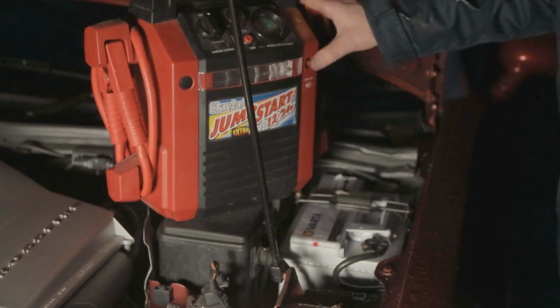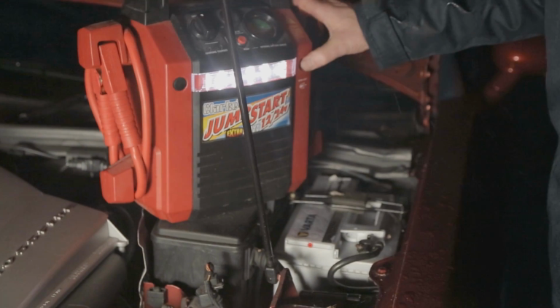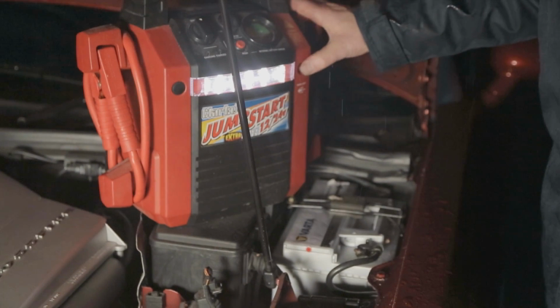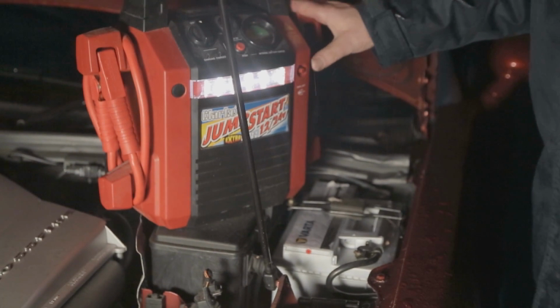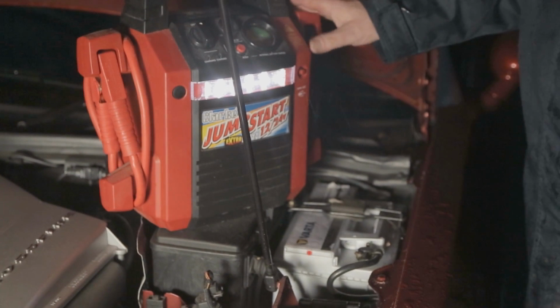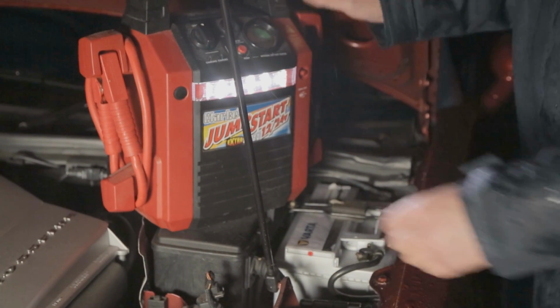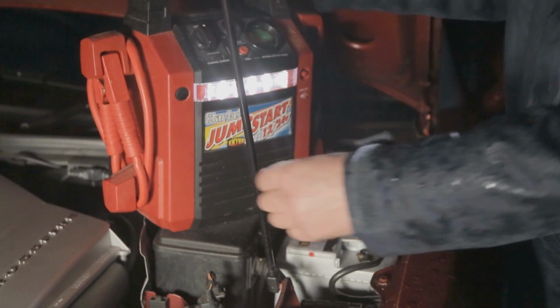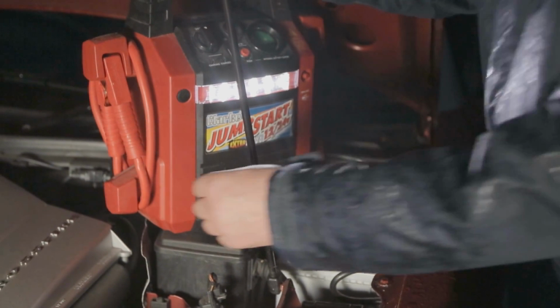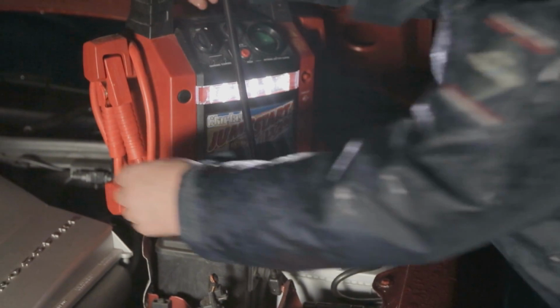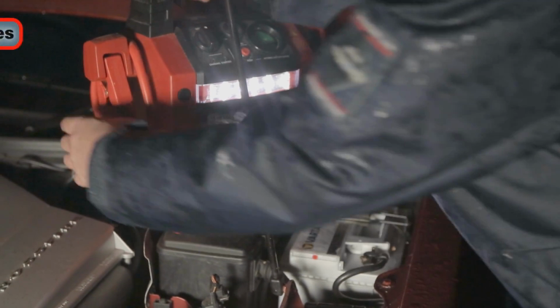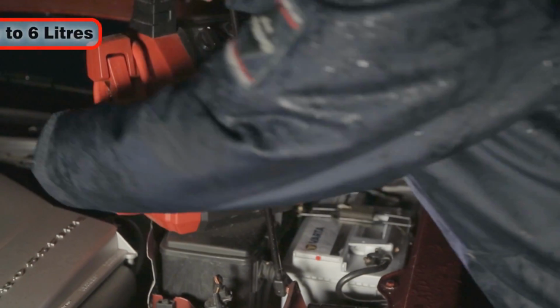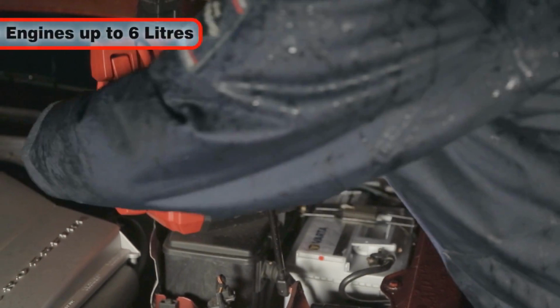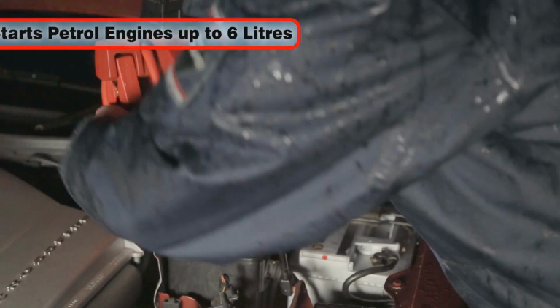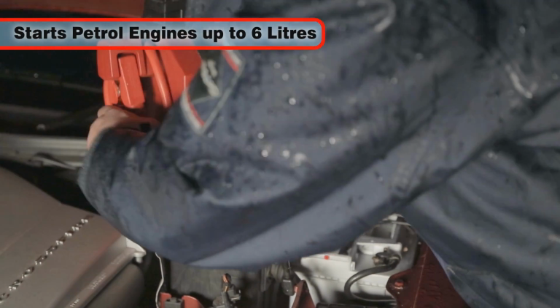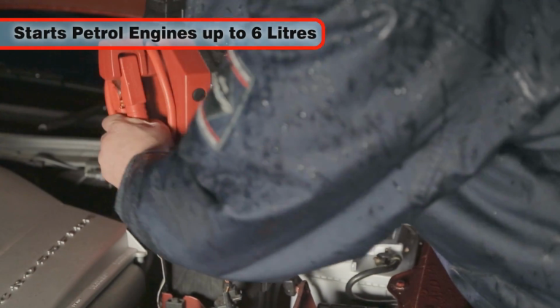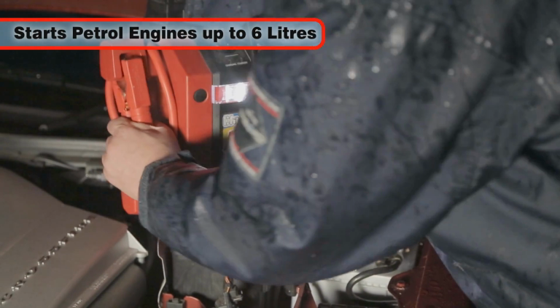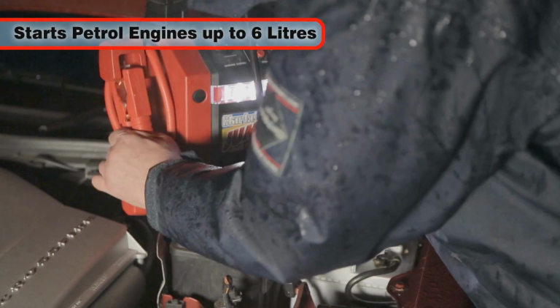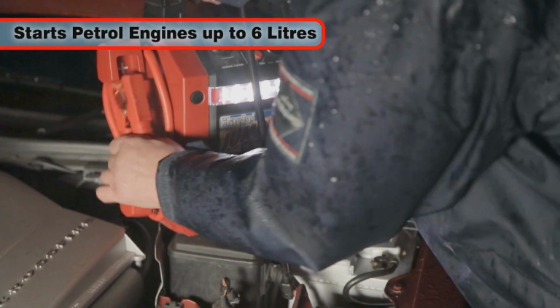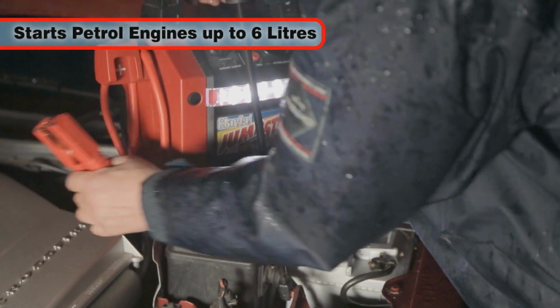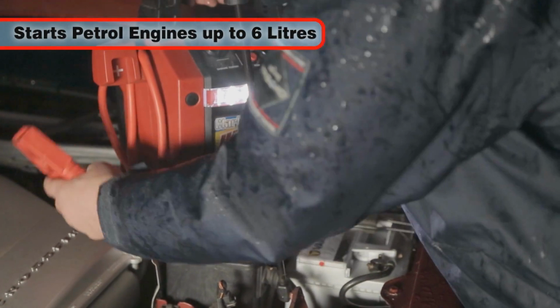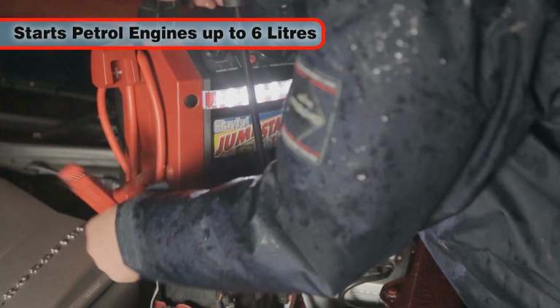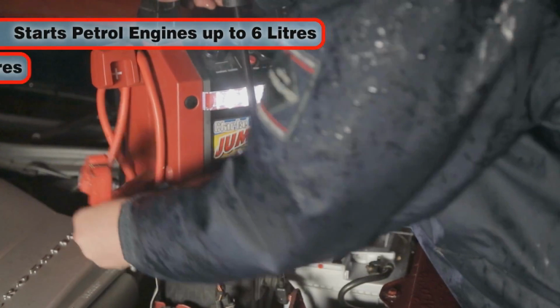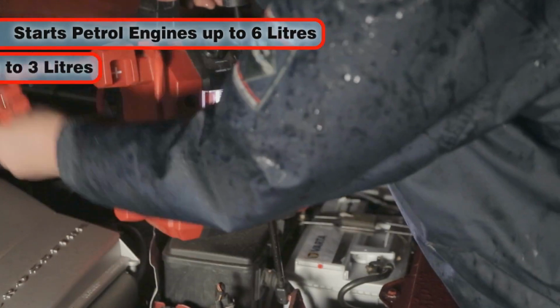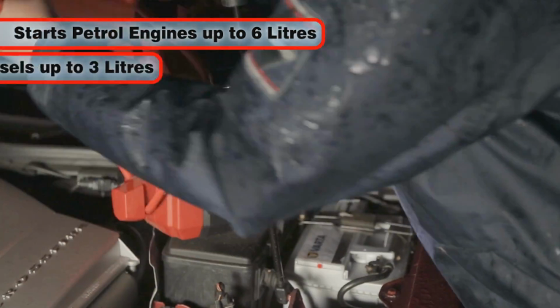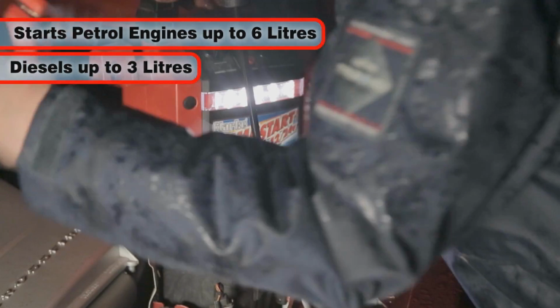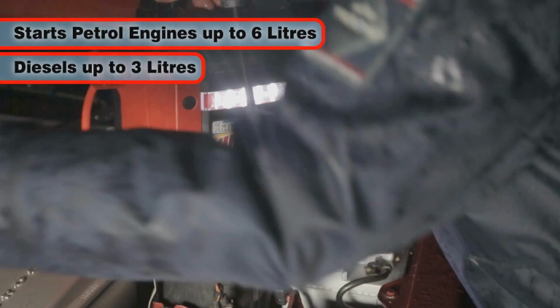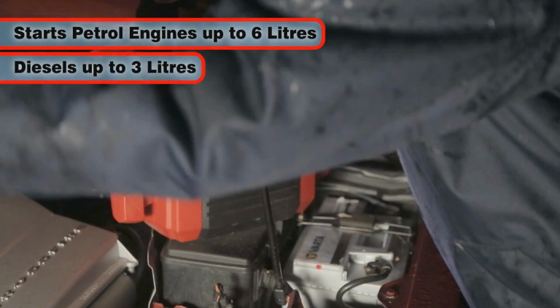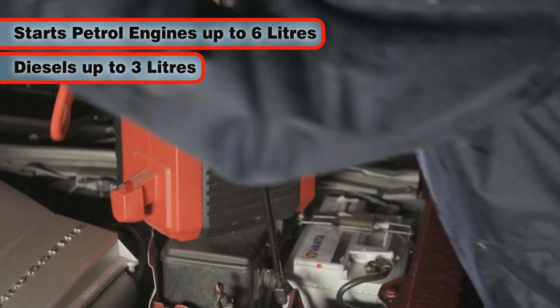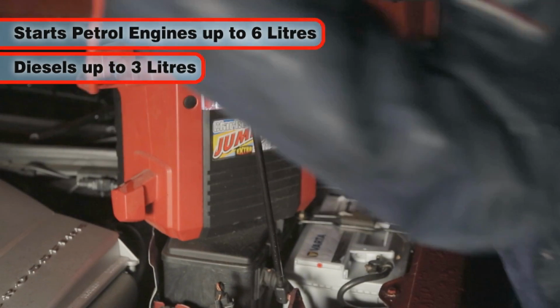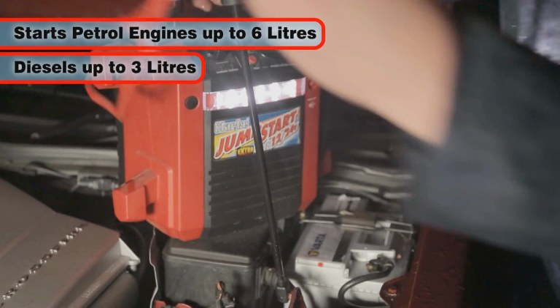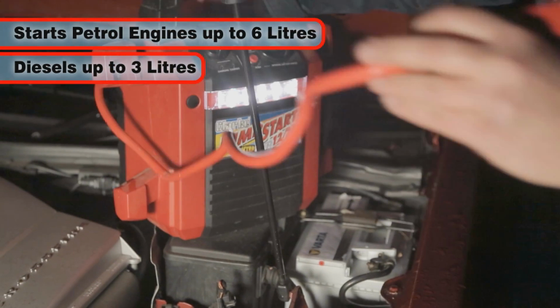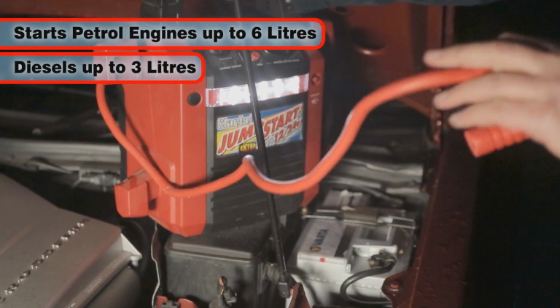The JS1224 has the power to start petrol engines up to 6 liters and diesel engines up to 3 liters.